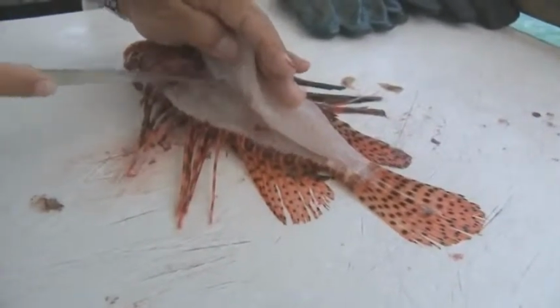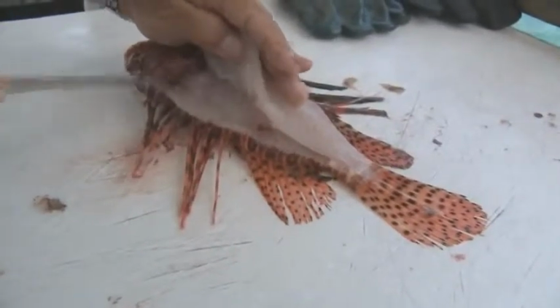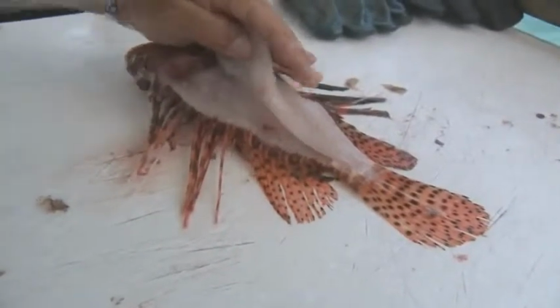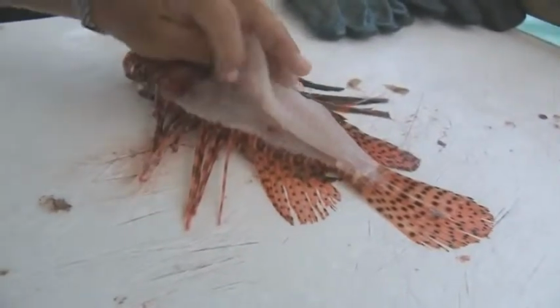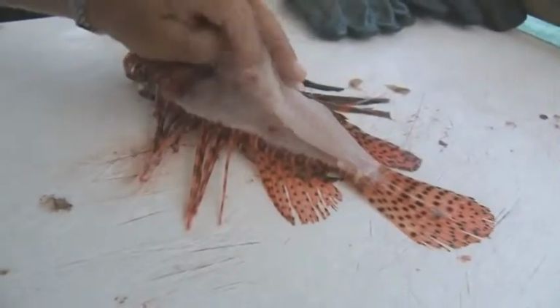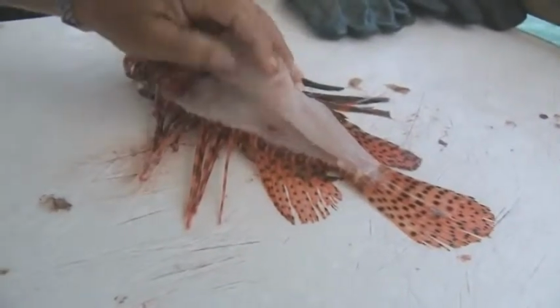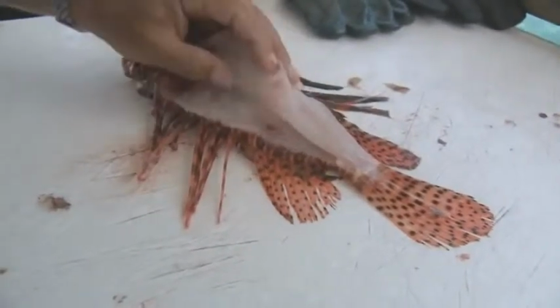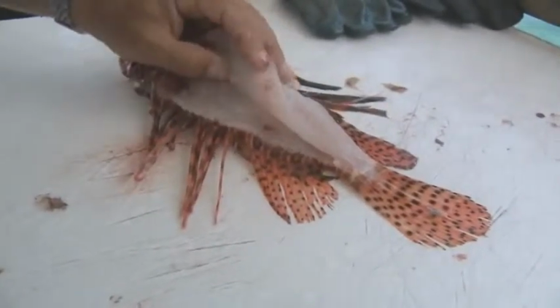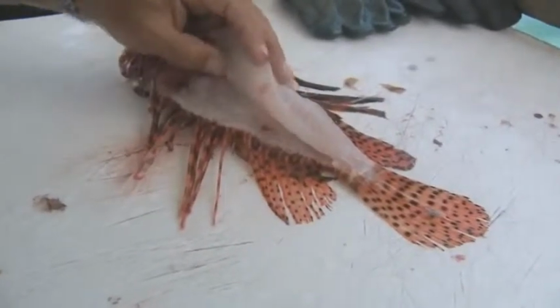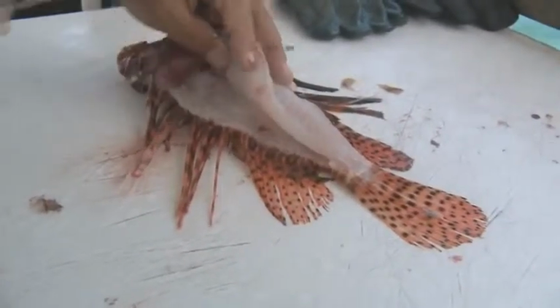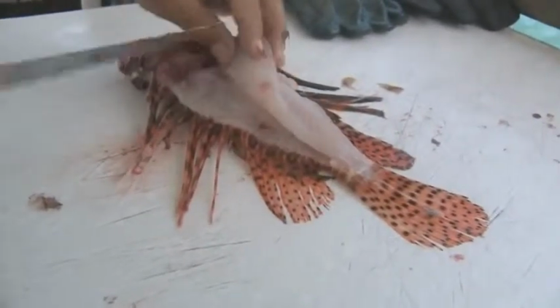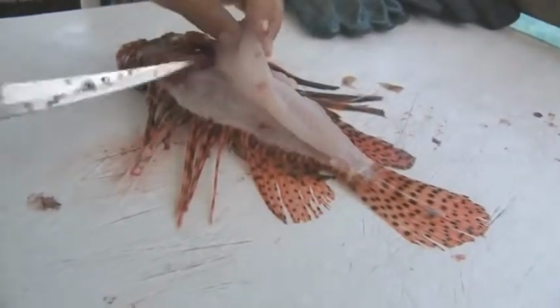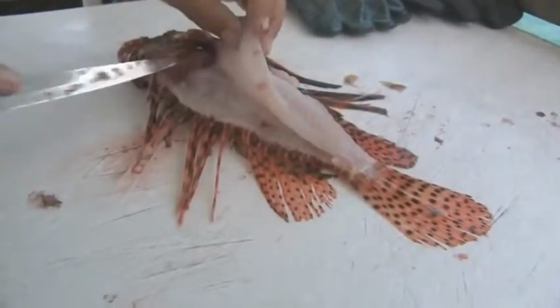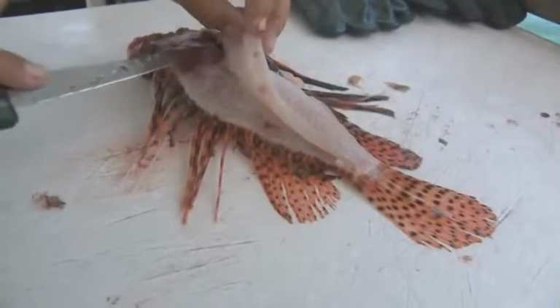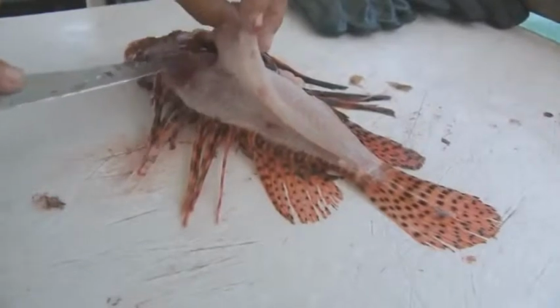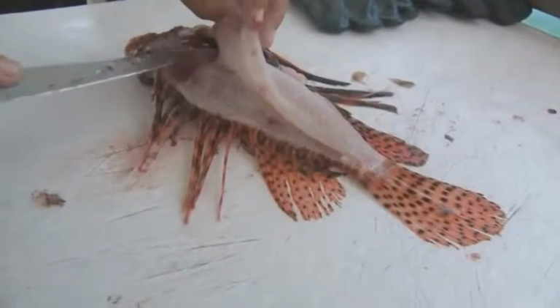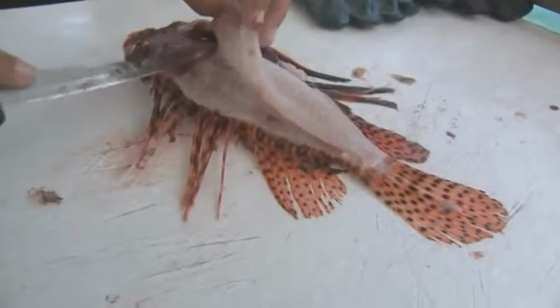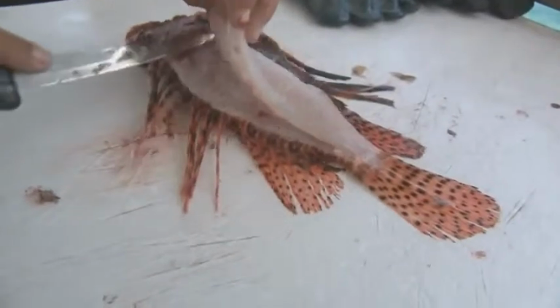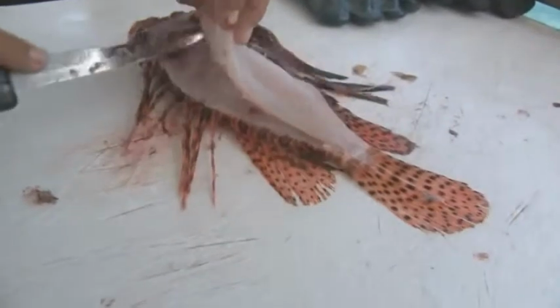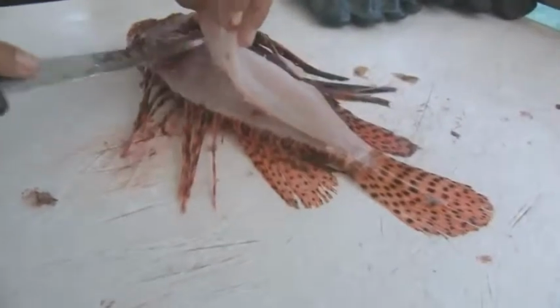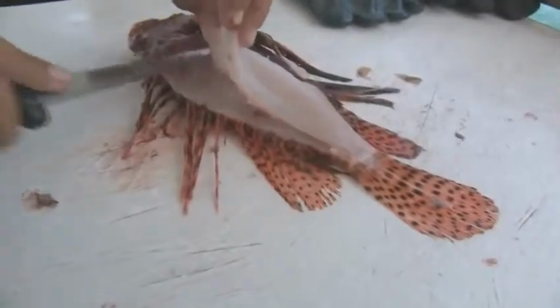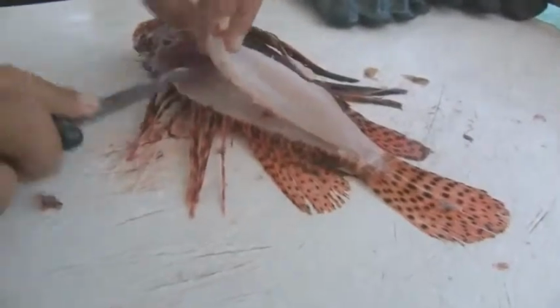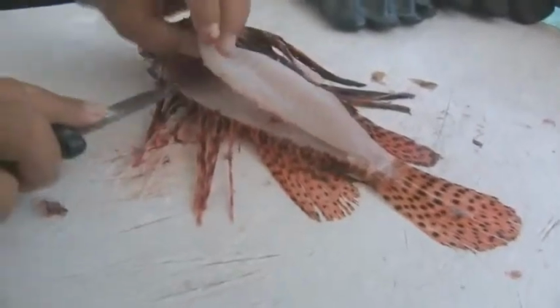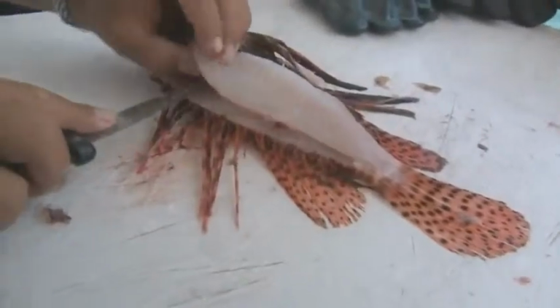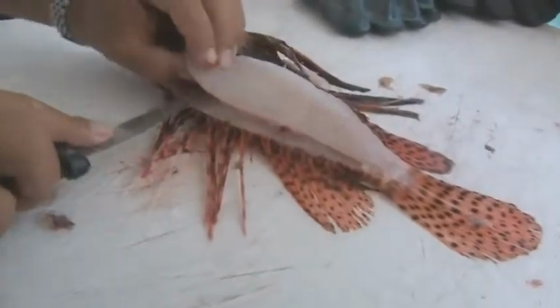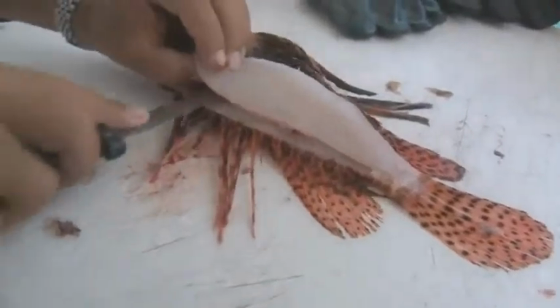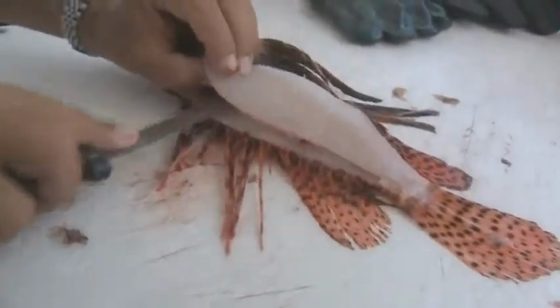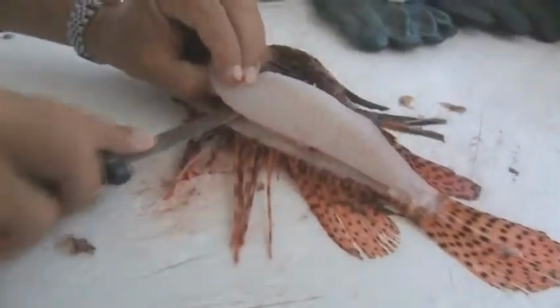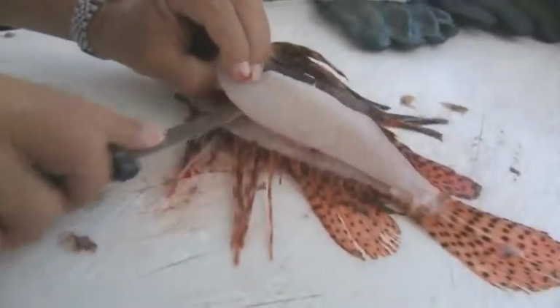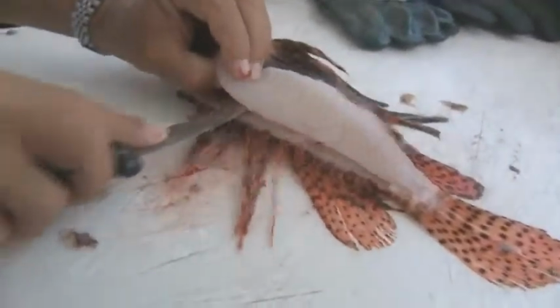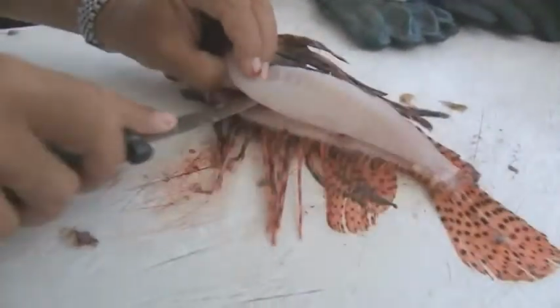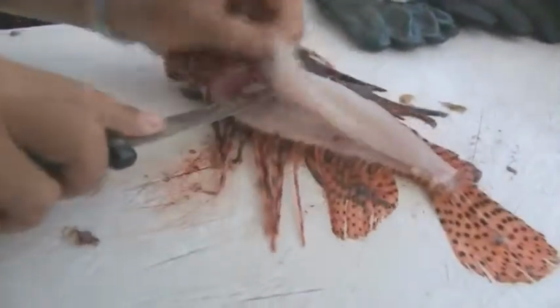However, we do have the puncture-proof gloves there, so if we're worried about that, we can always put those on.